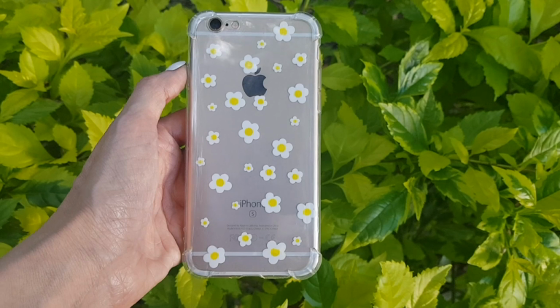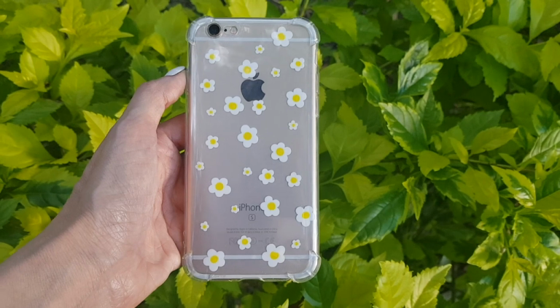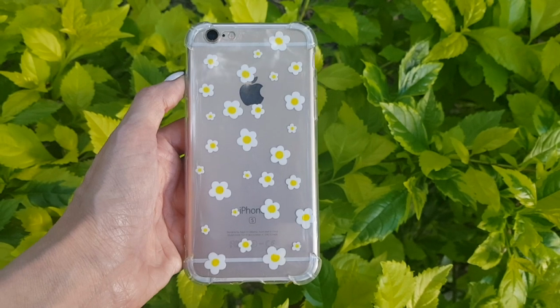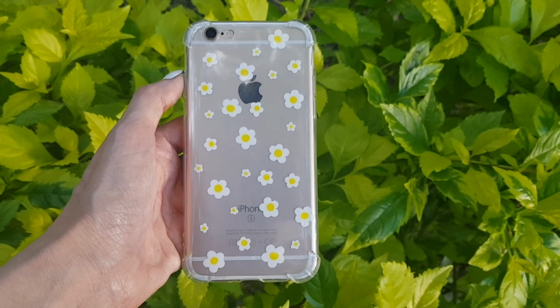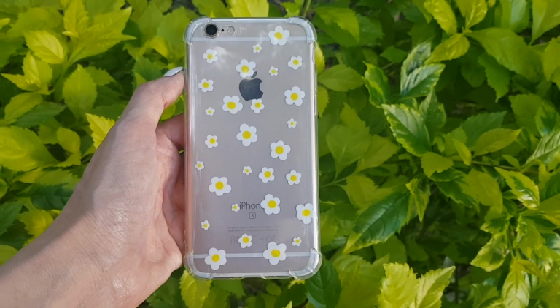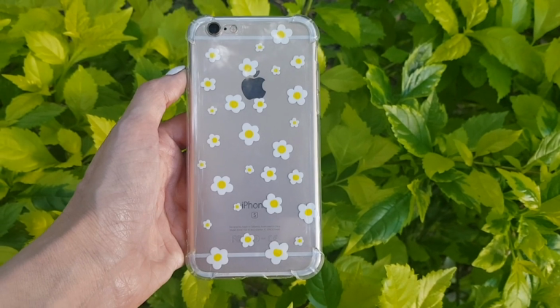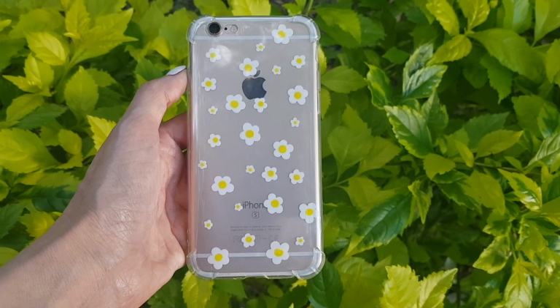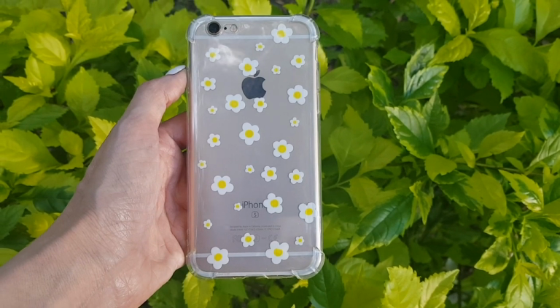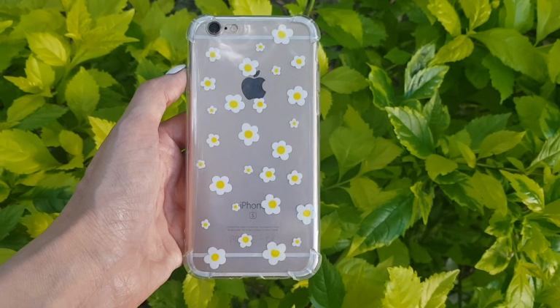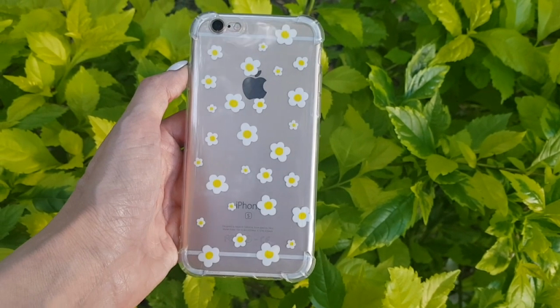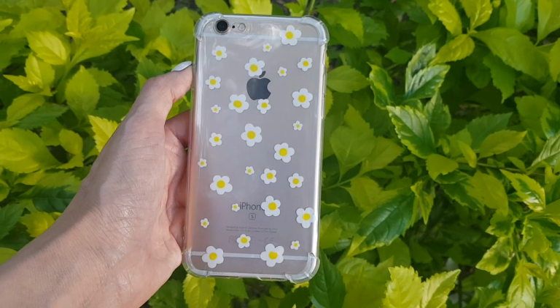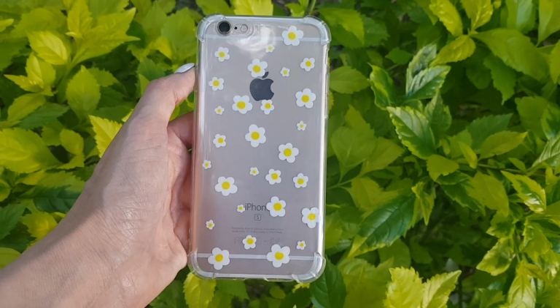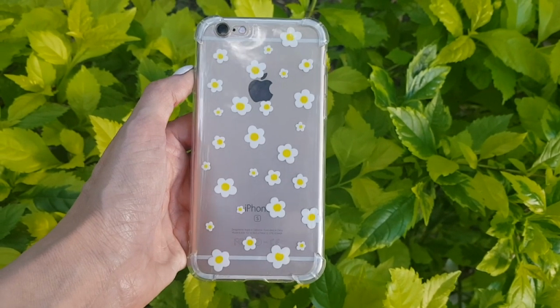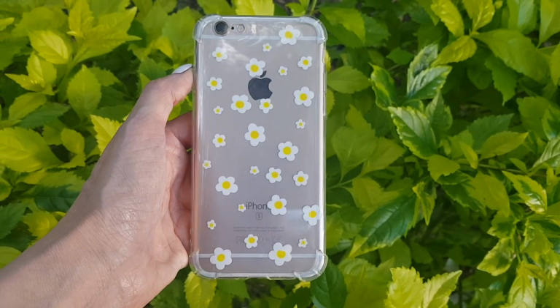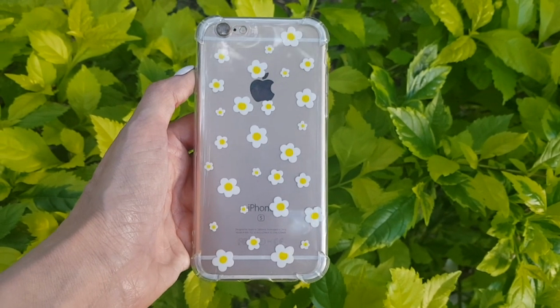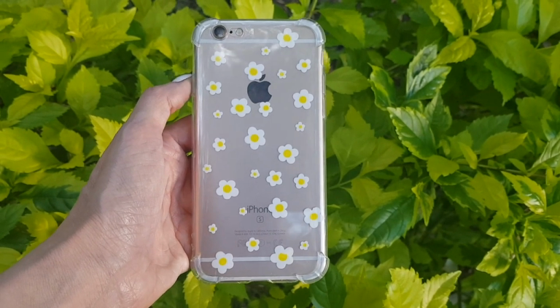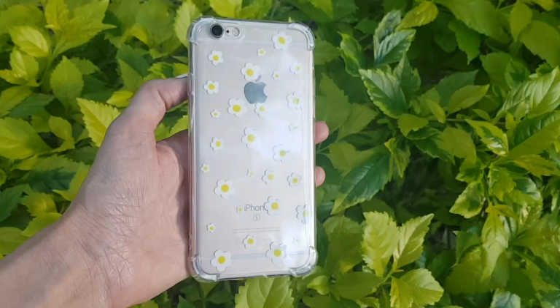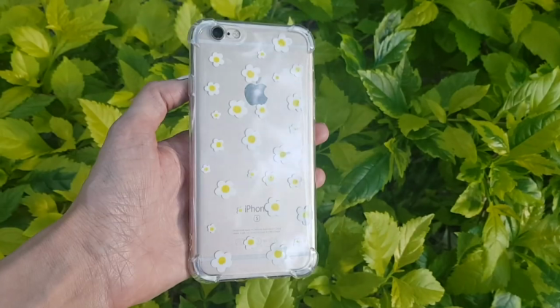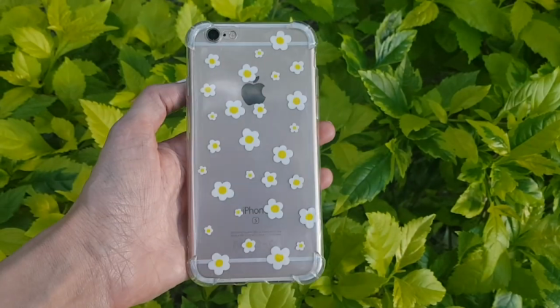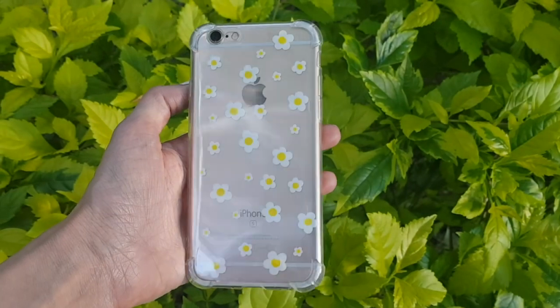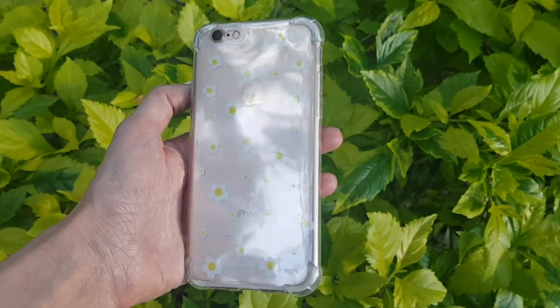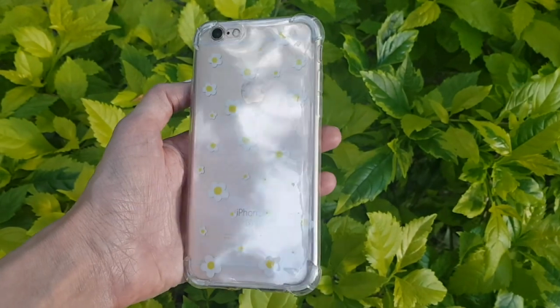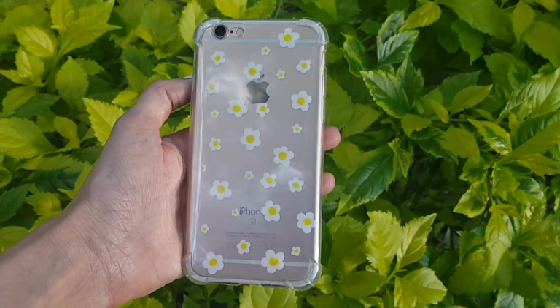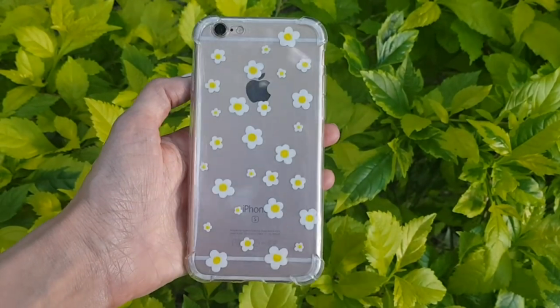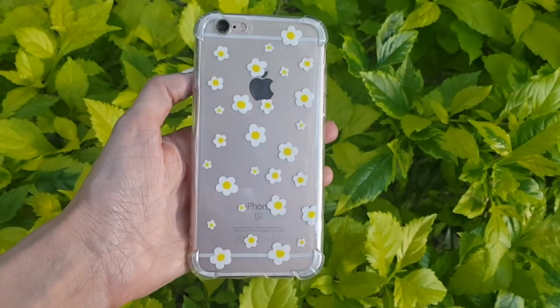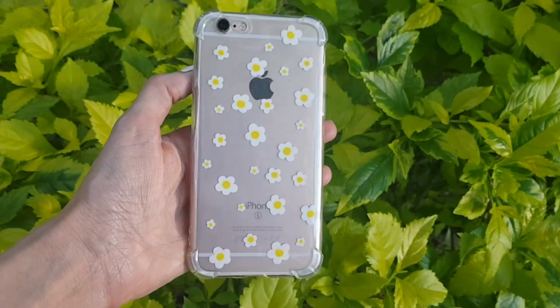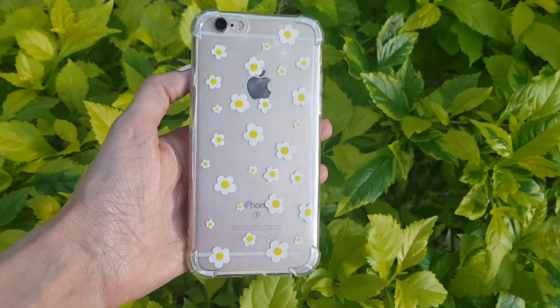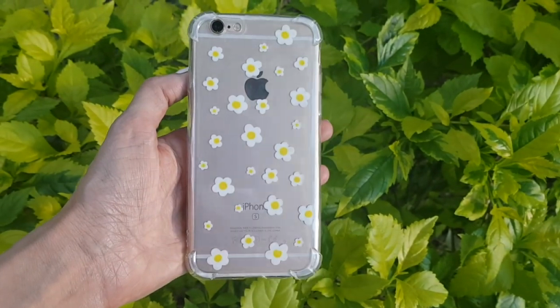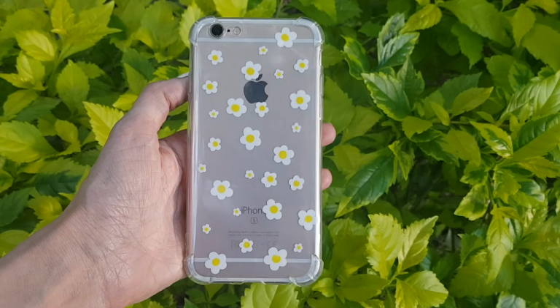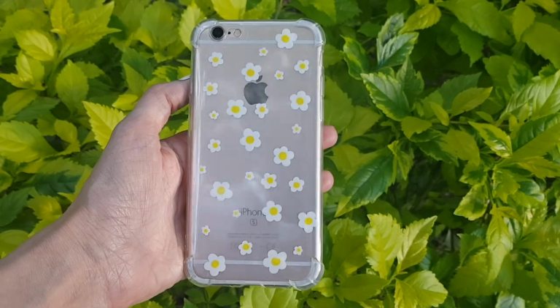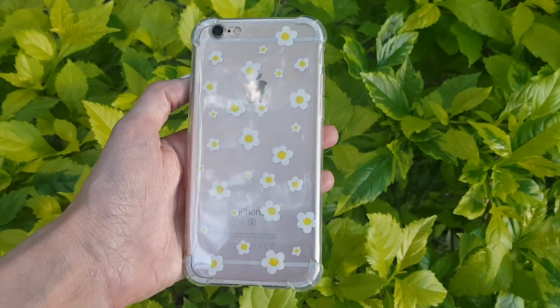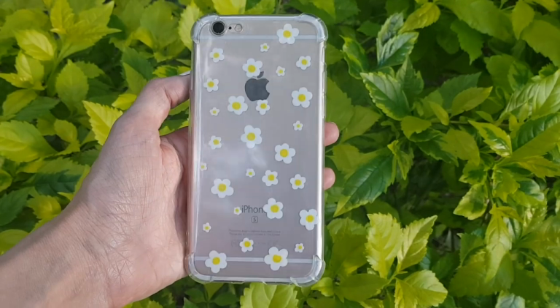Hey guys, it's Renee! Welcome to this daisies phone case DIY. This one is super easy to make, so much fun and super cute.